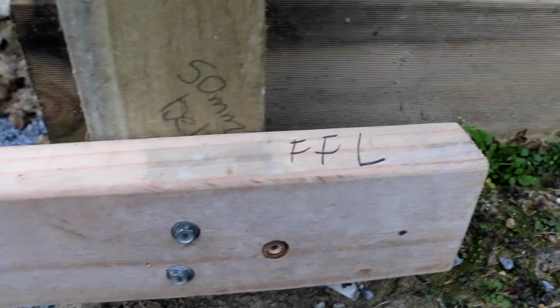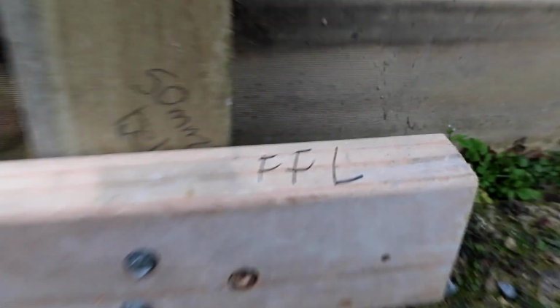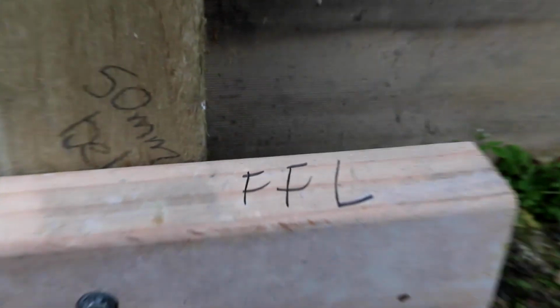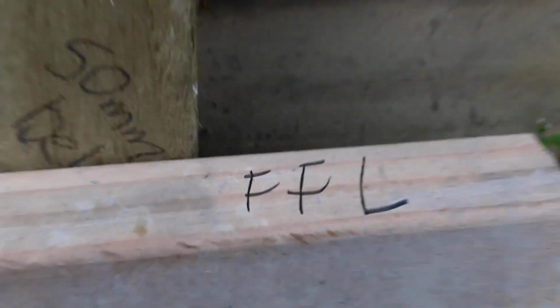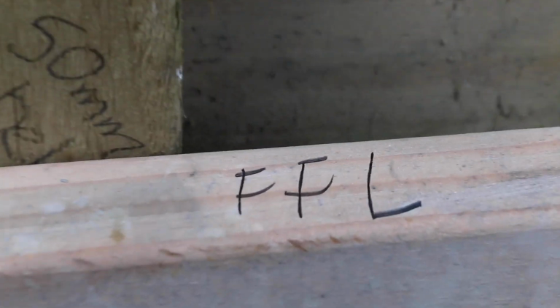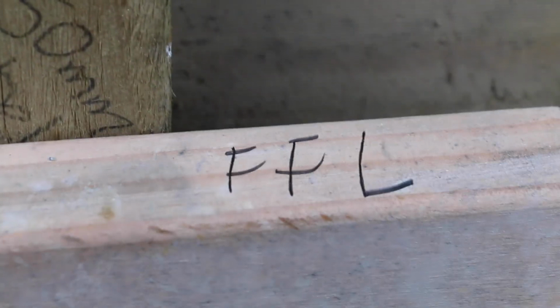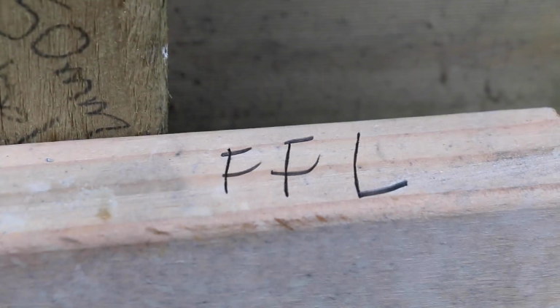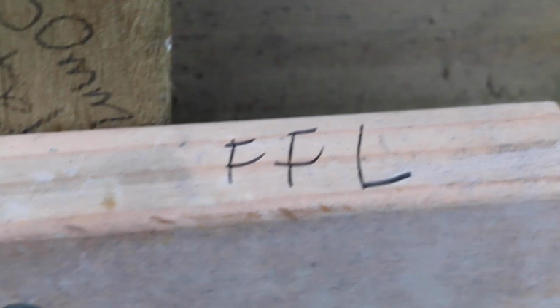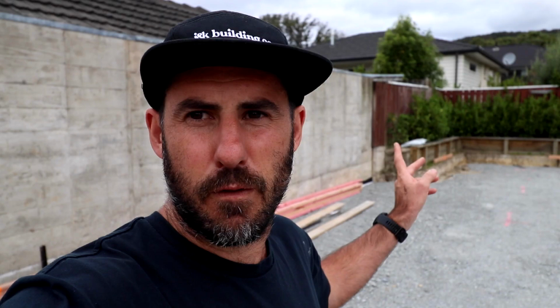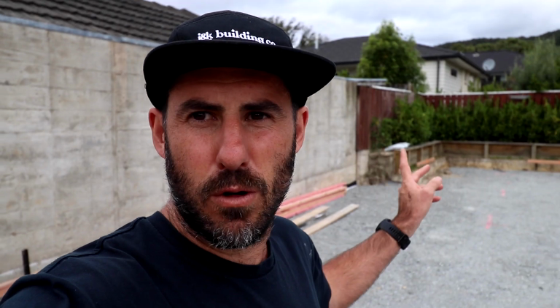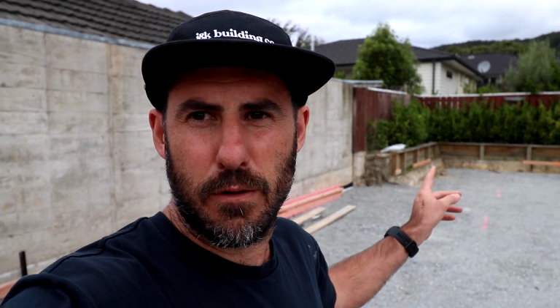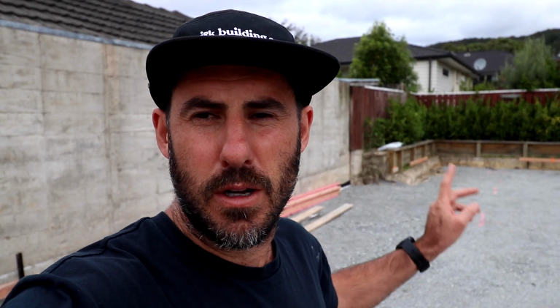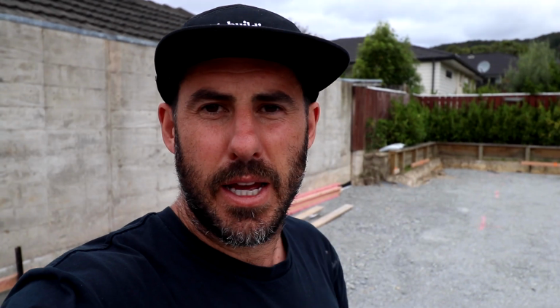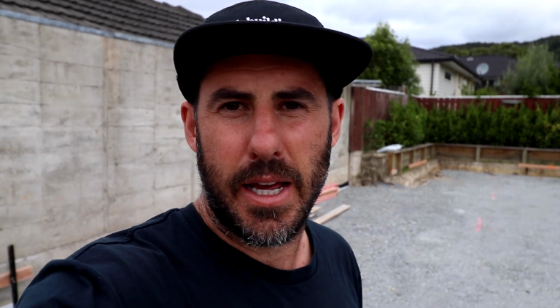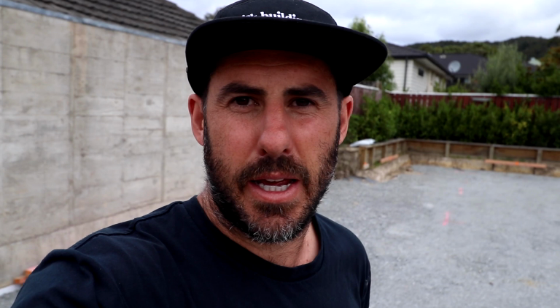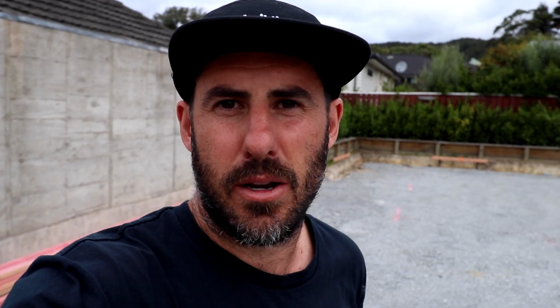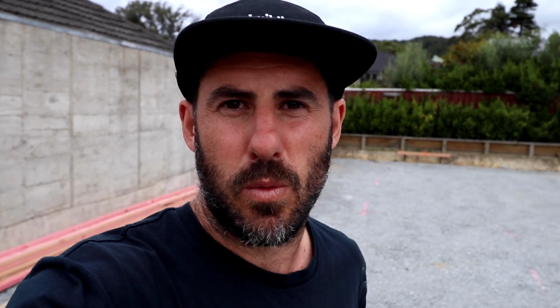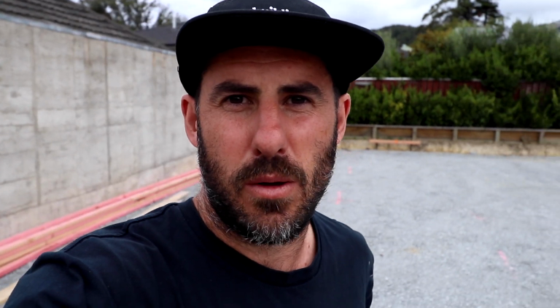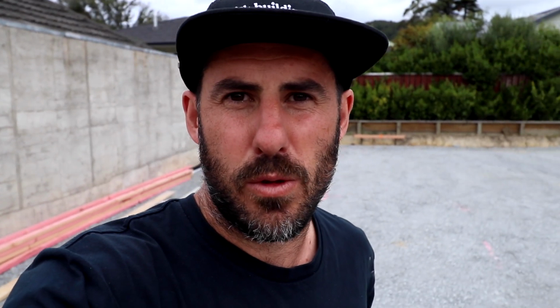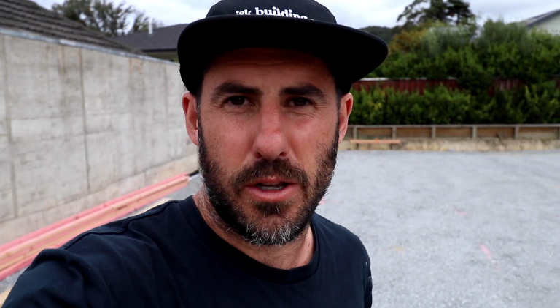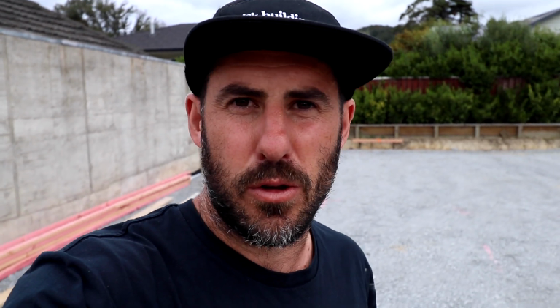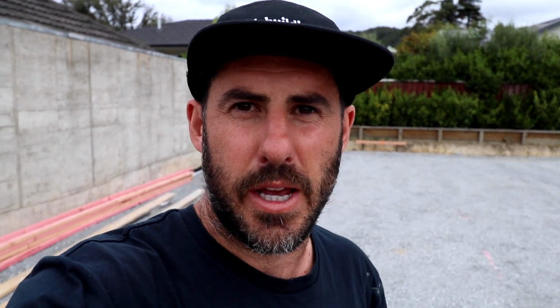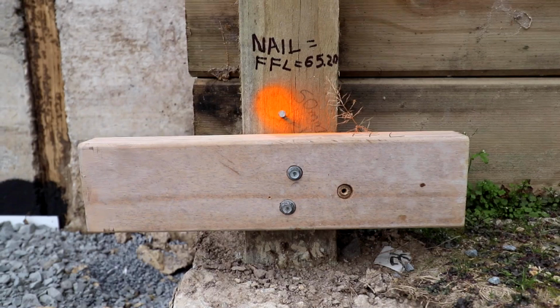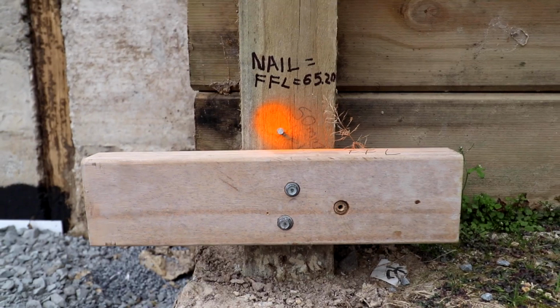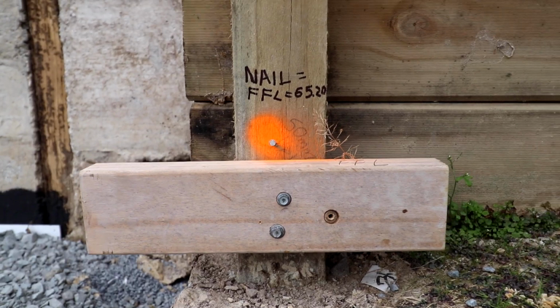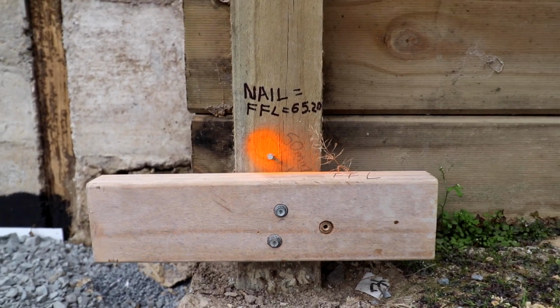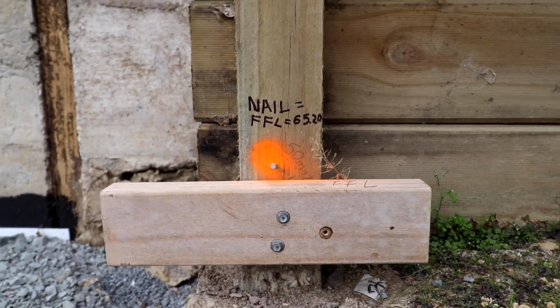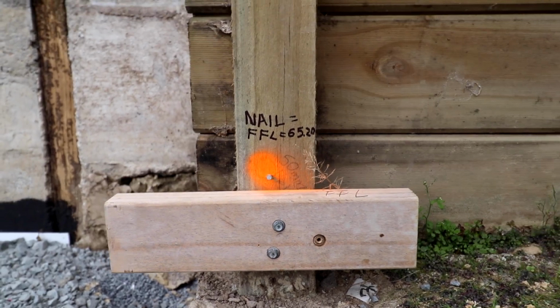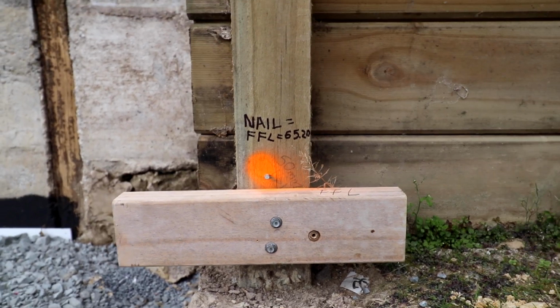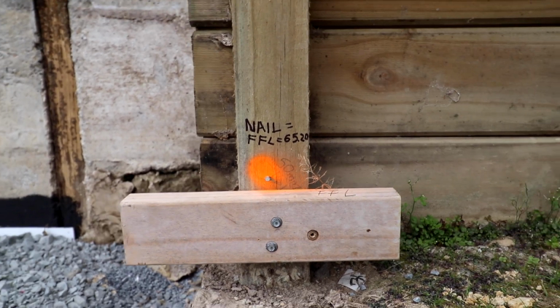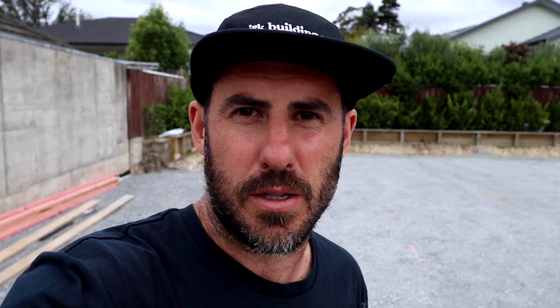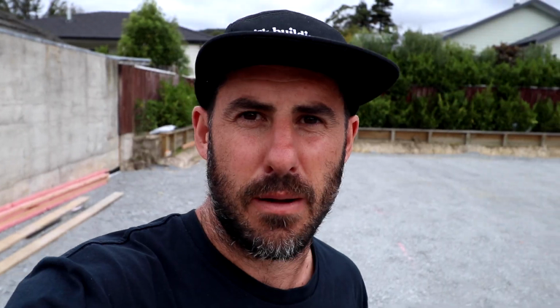We've also marked over here the floor level, and we will then use that as a datum for the rest of the setup.